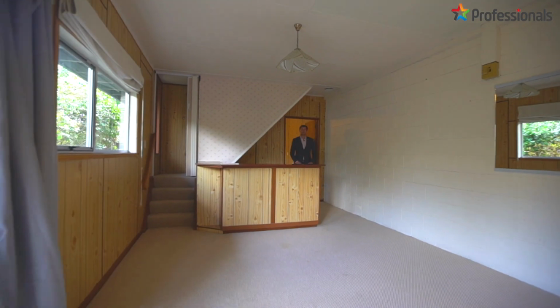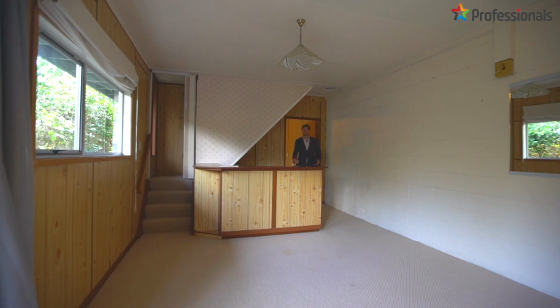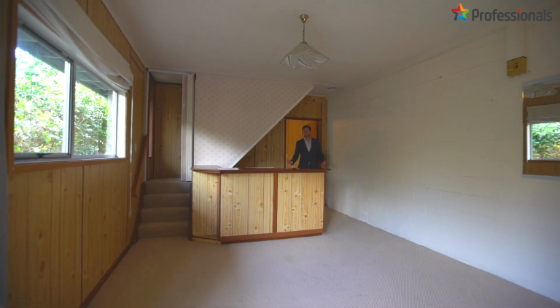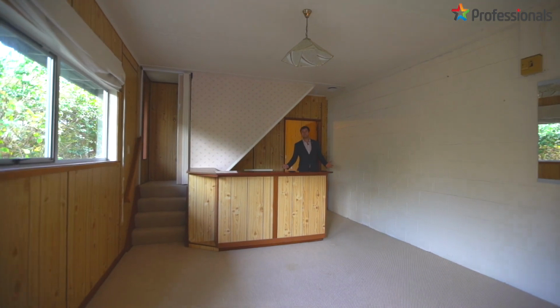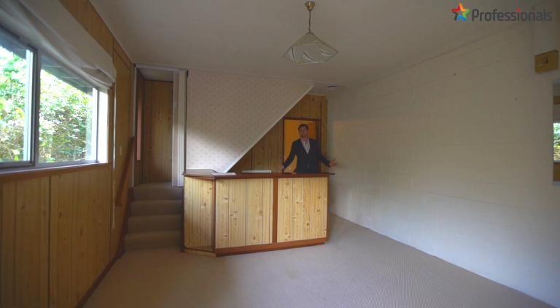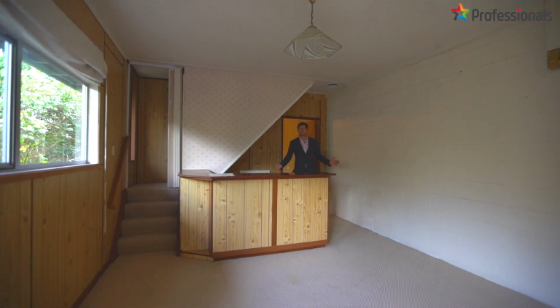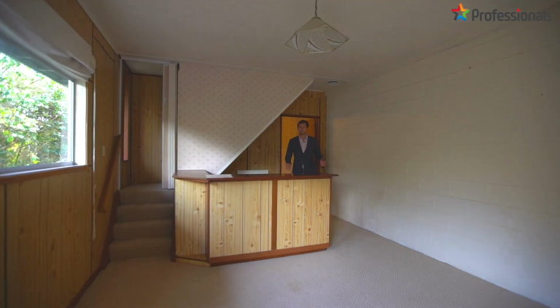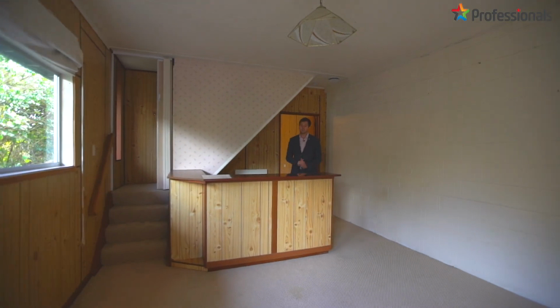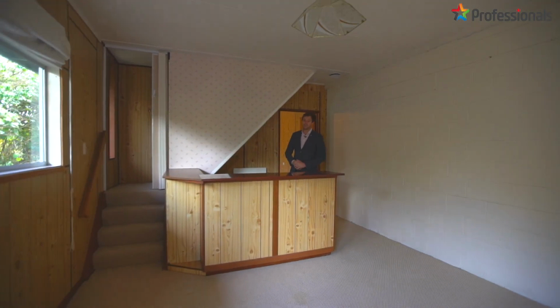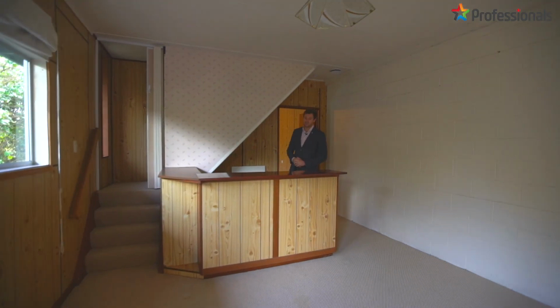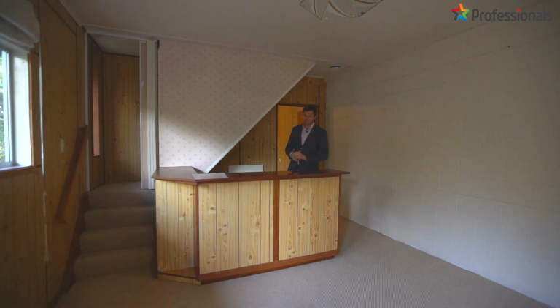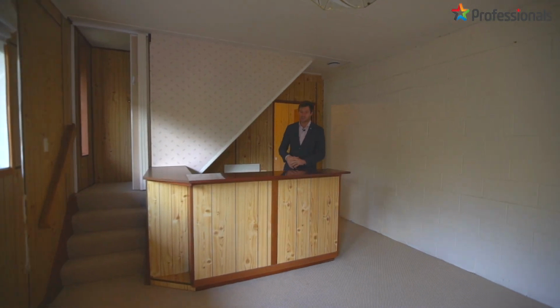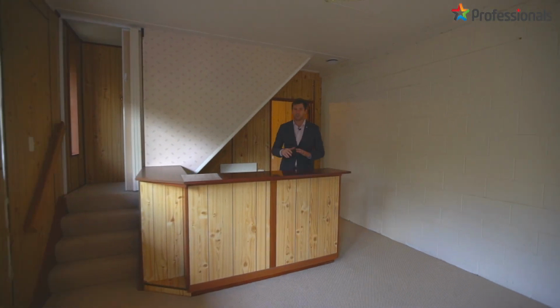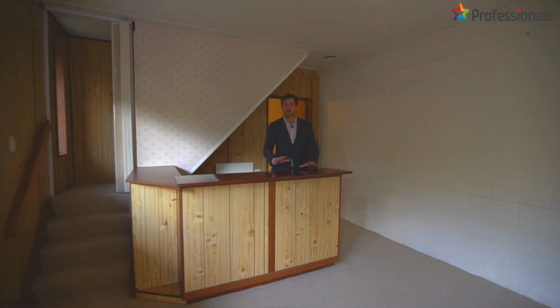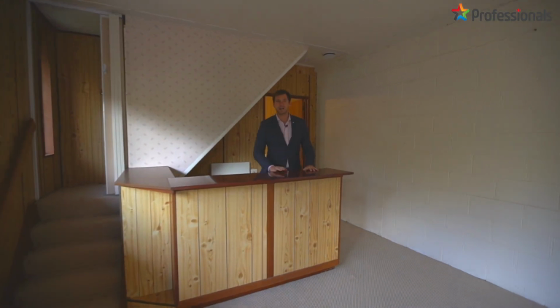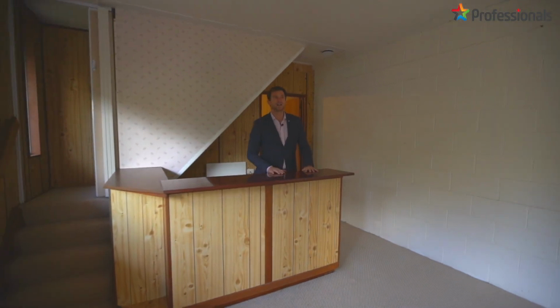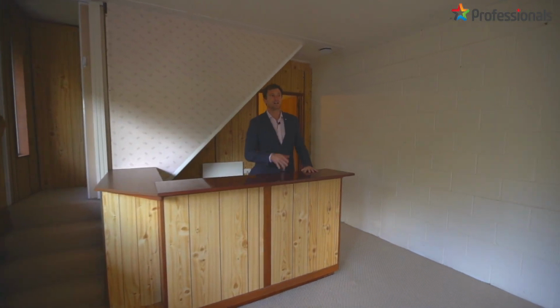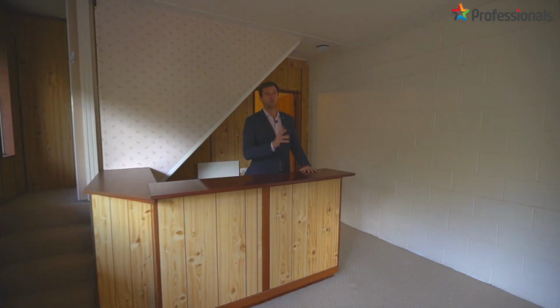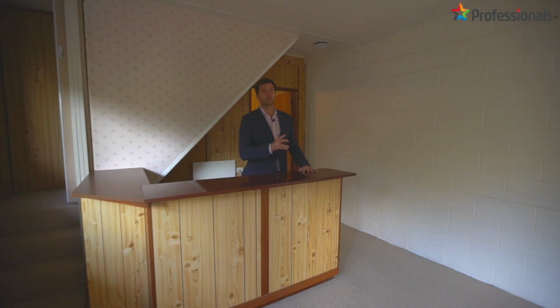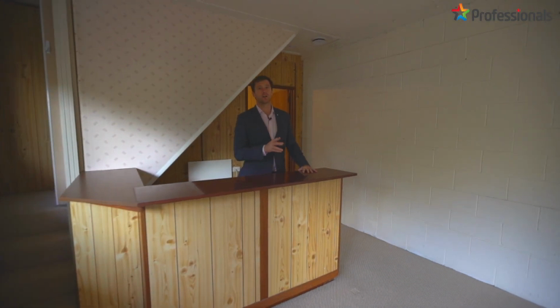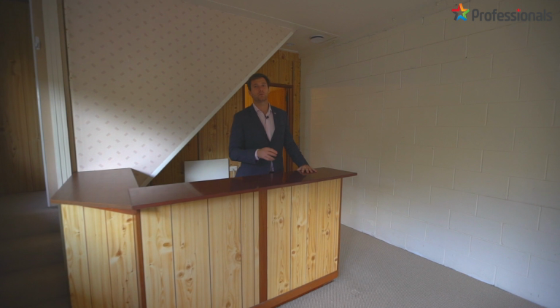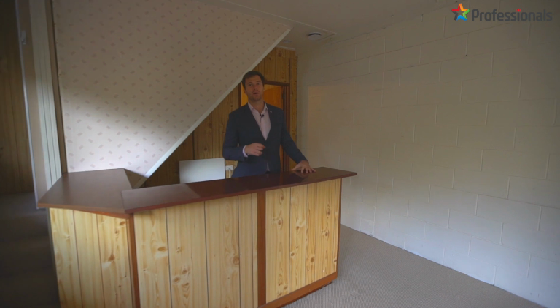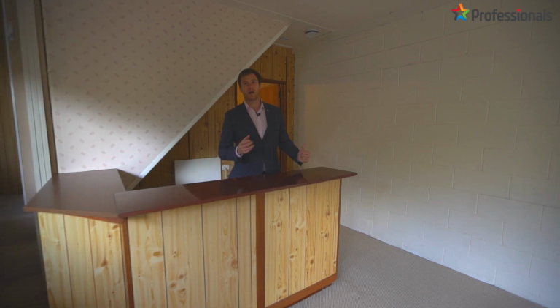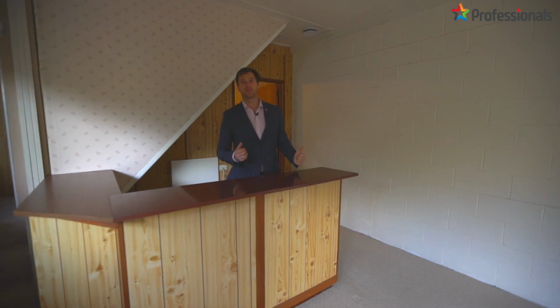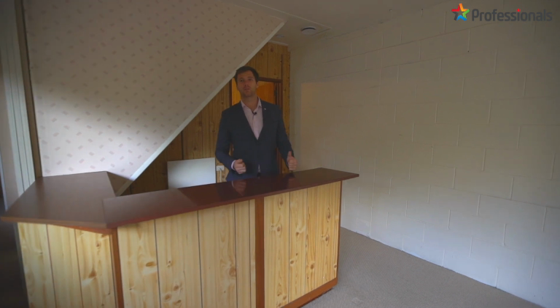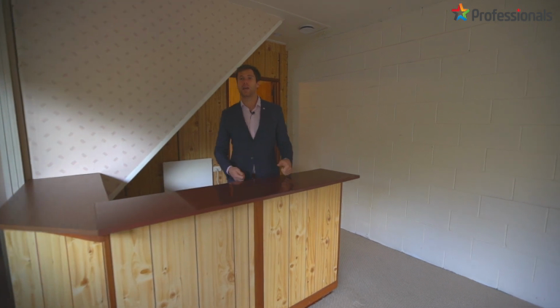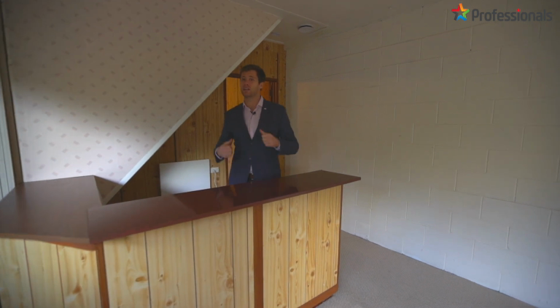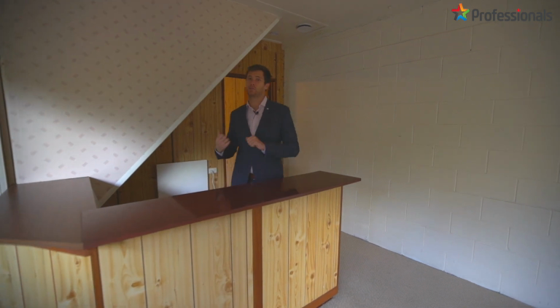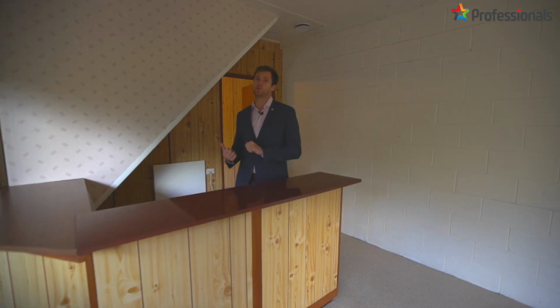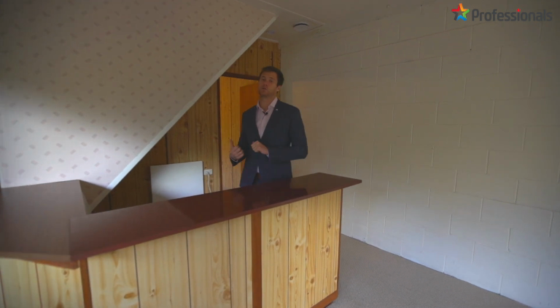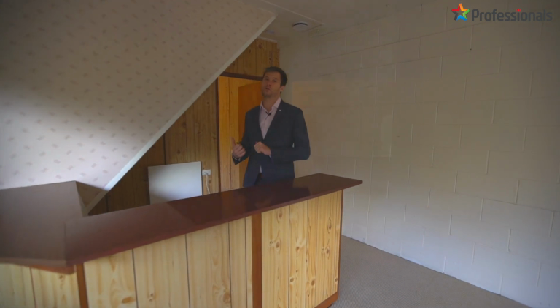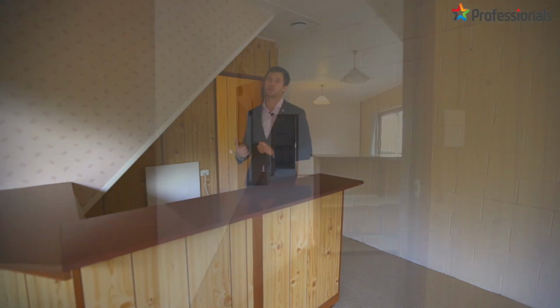And downstairs here, we've got a lovely little bar, a workshop, a bathroom and another bedroom with a wardrobe.